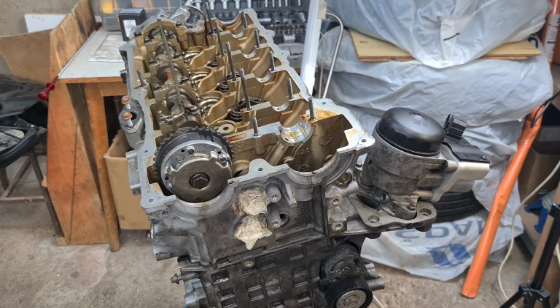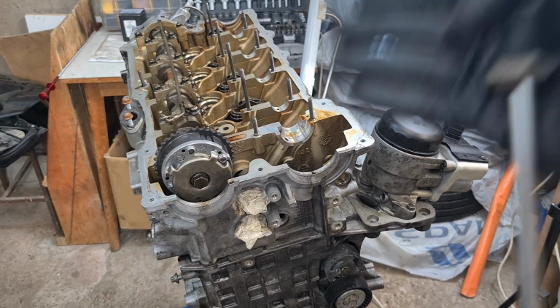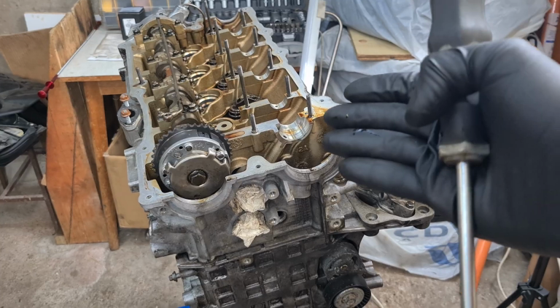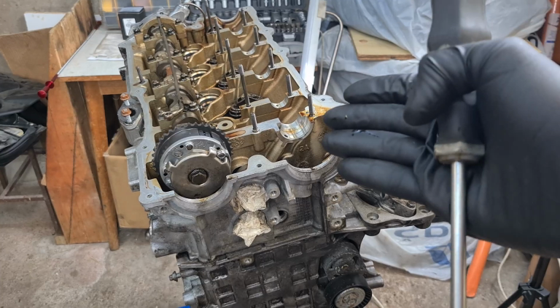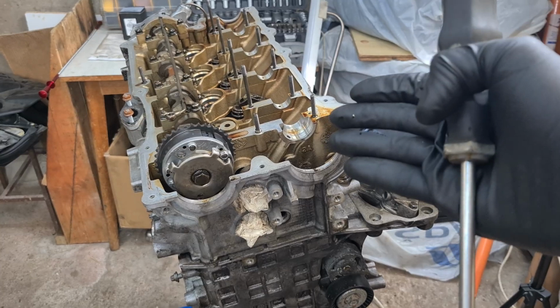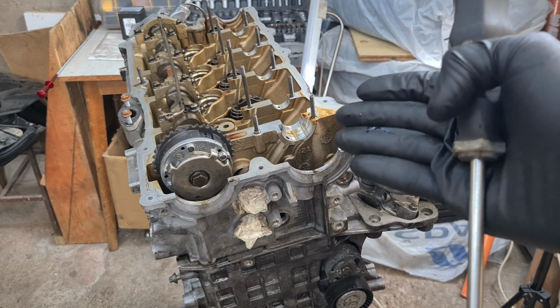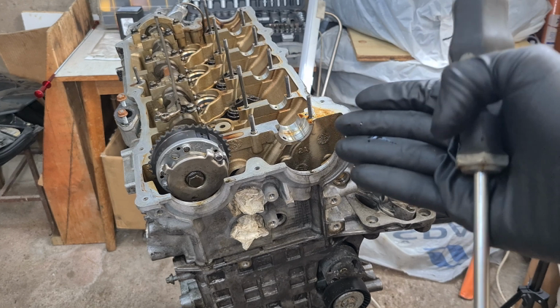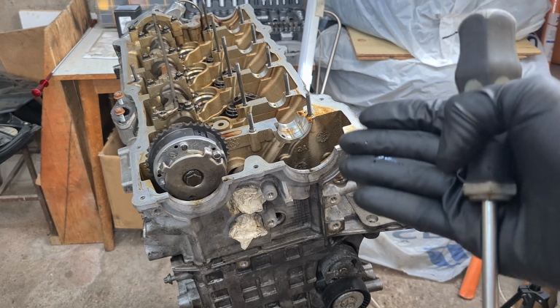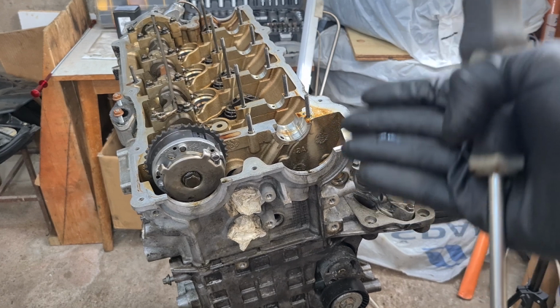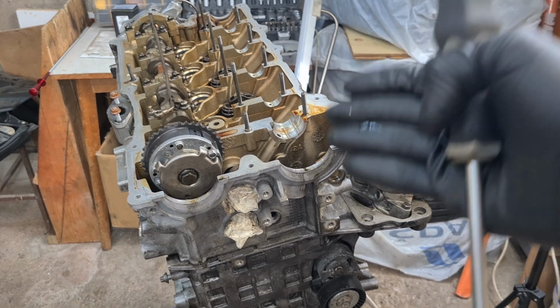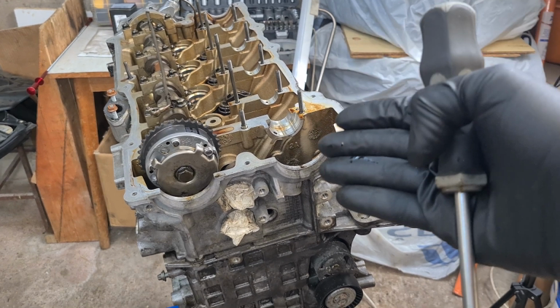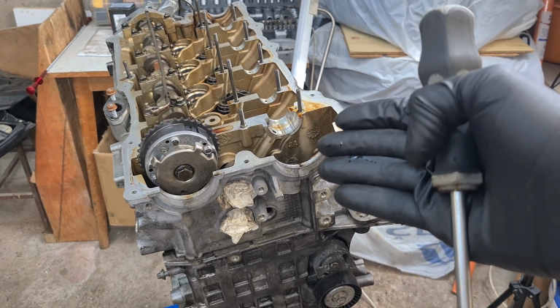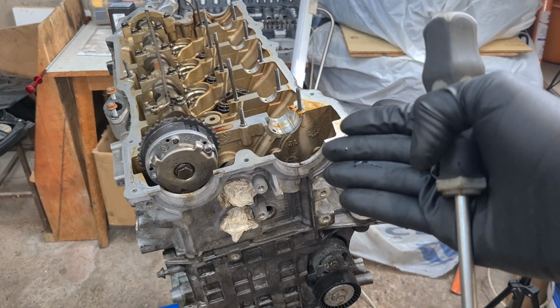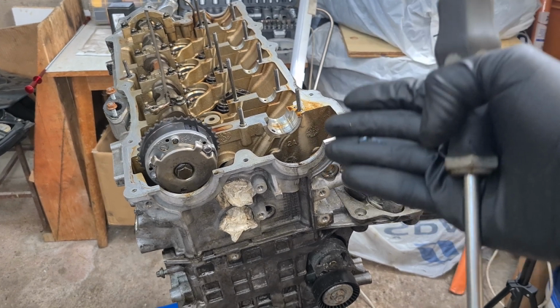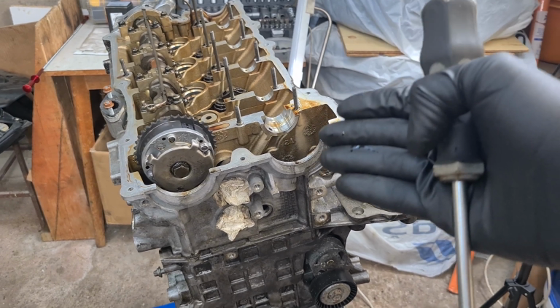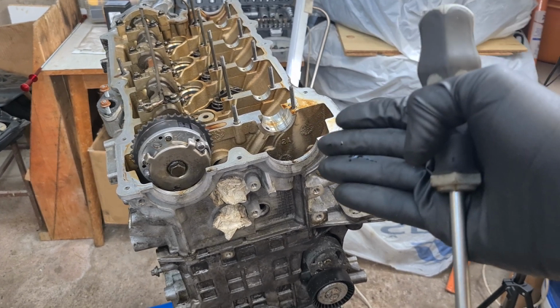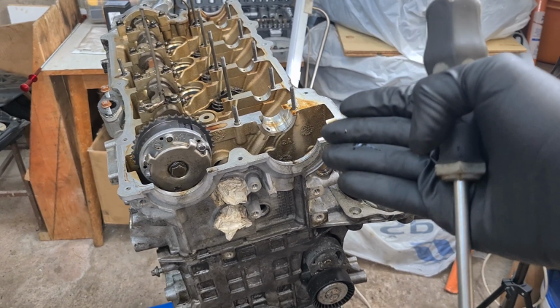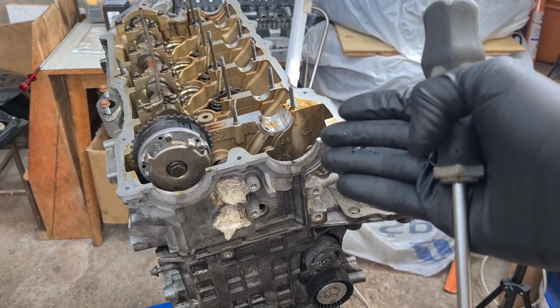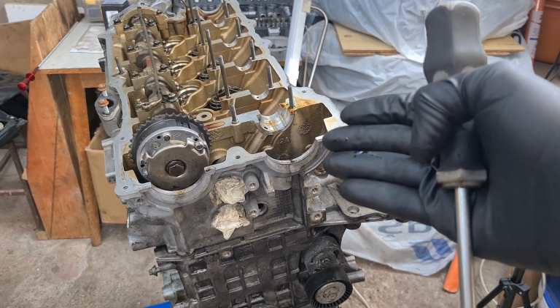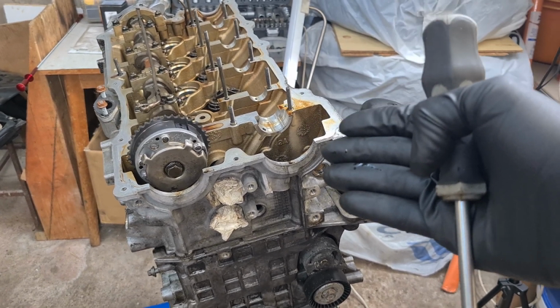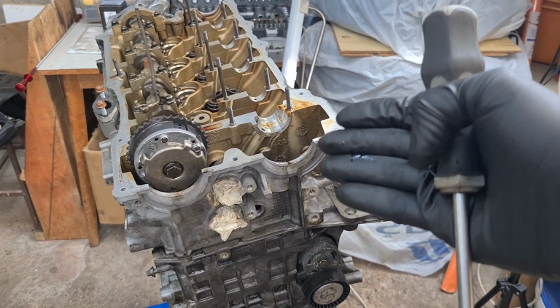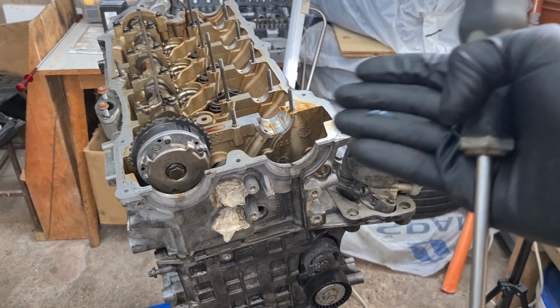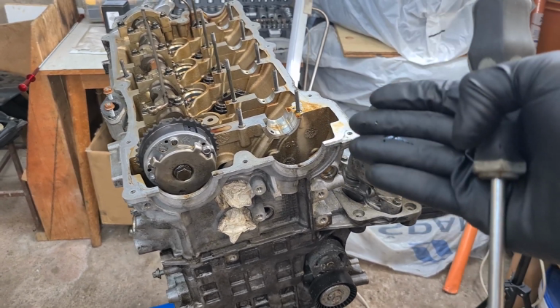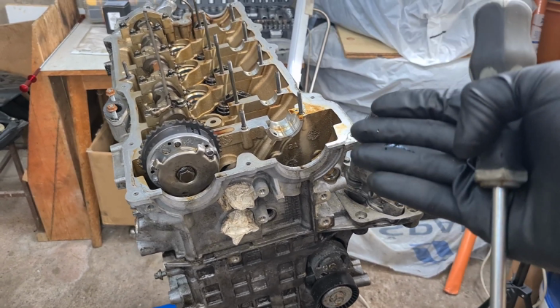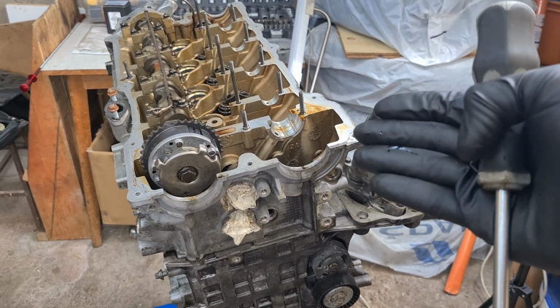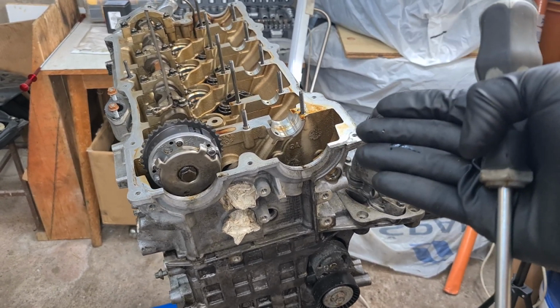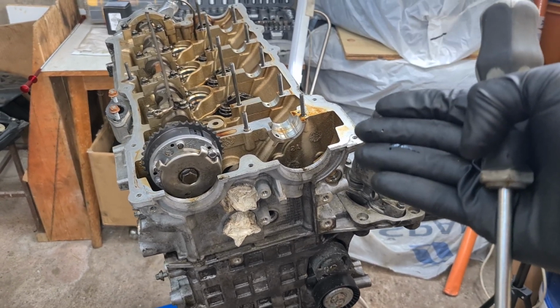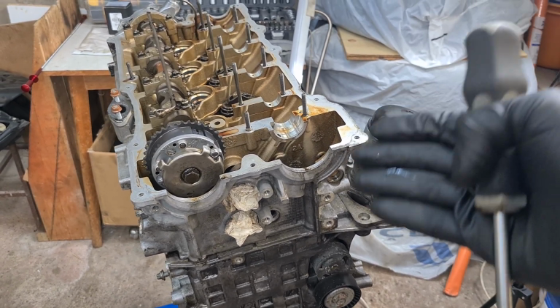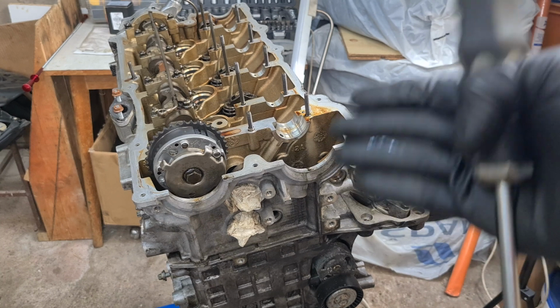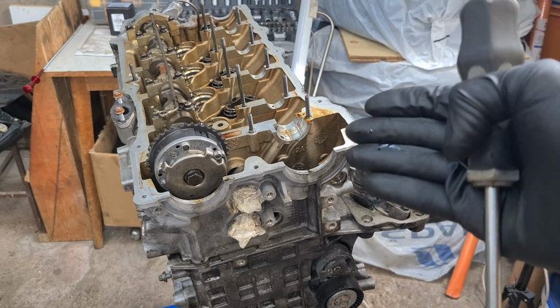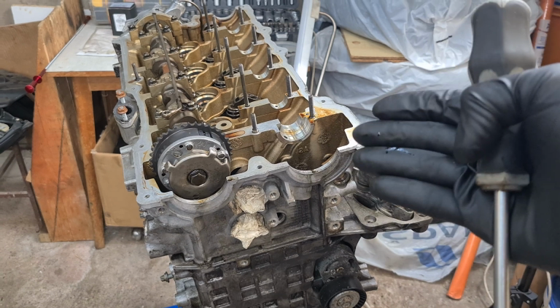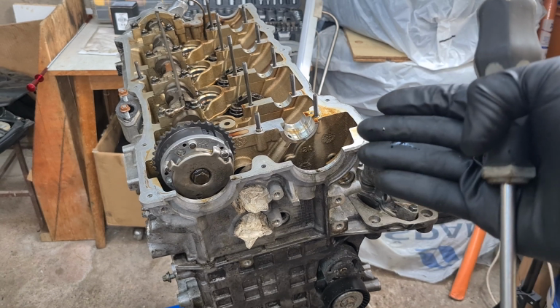I'm going to show you this procedure on my N42 engine from BMW, but the same principle should work on all other engines.